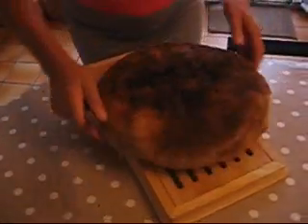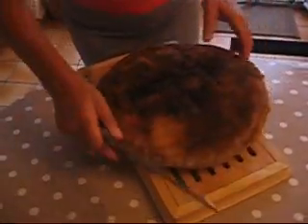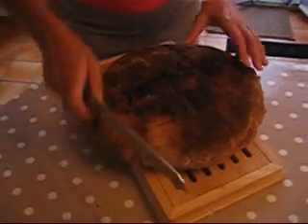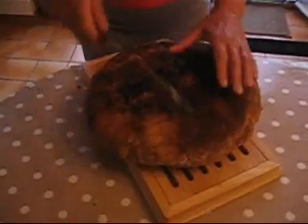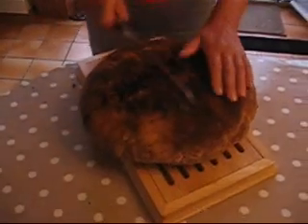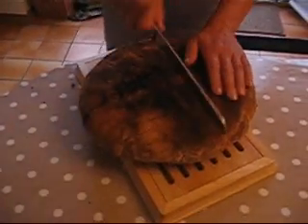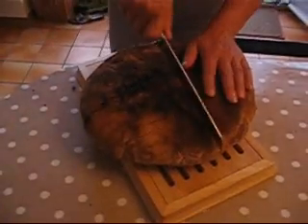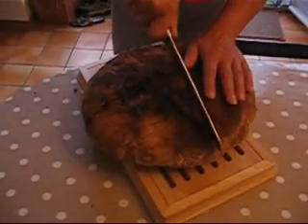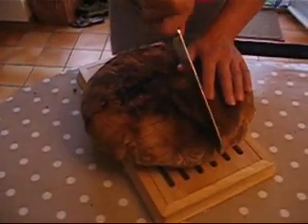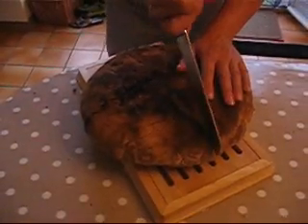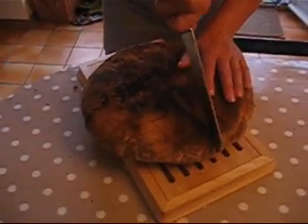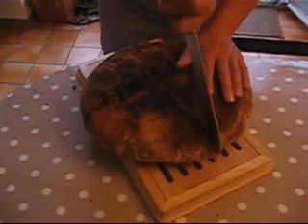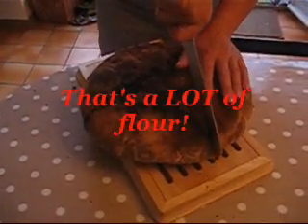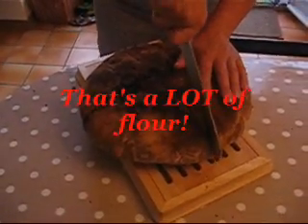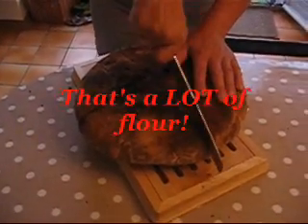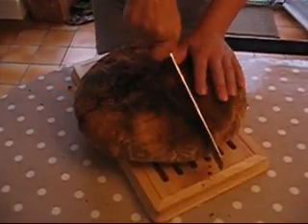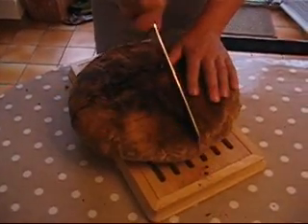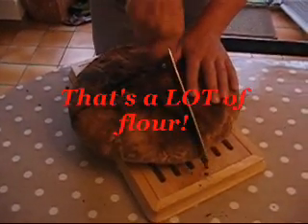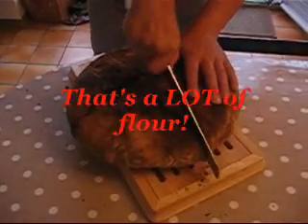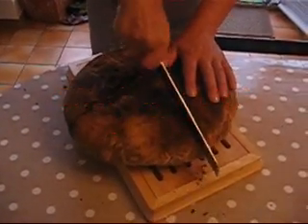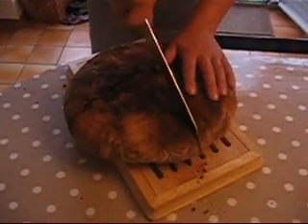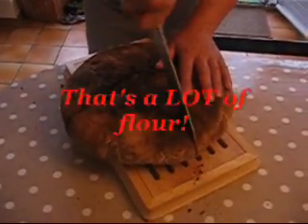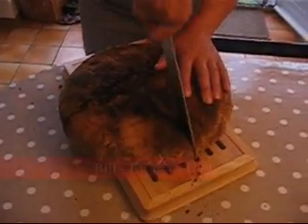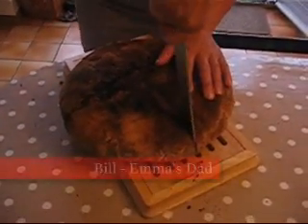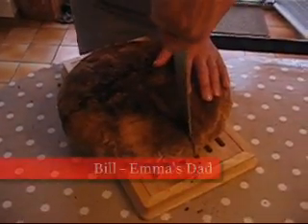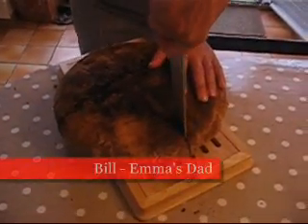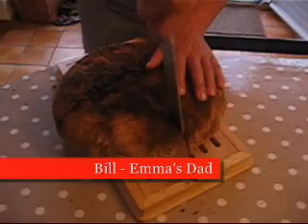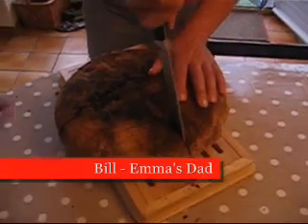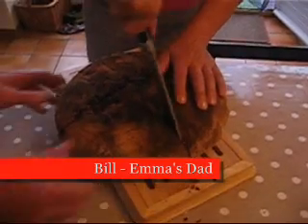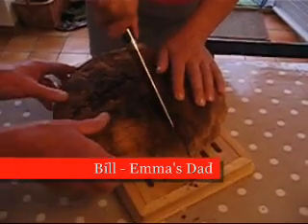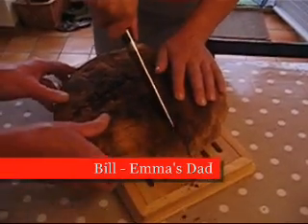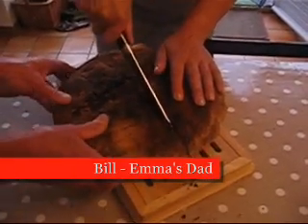28 kilos of flour, and he makes many, many loaves of bread, and one of them he's brought round for us today.